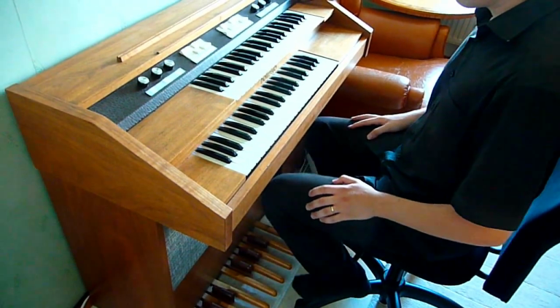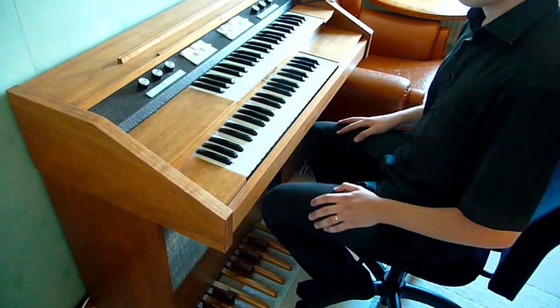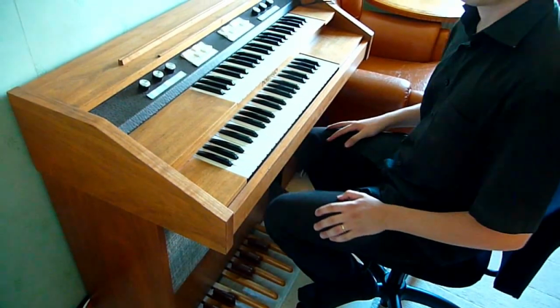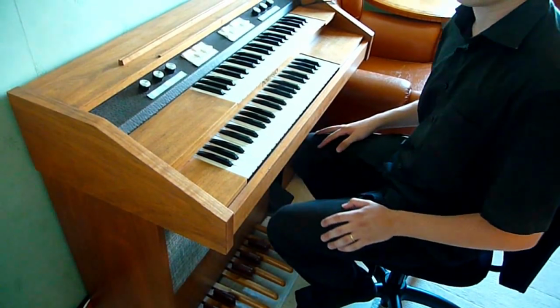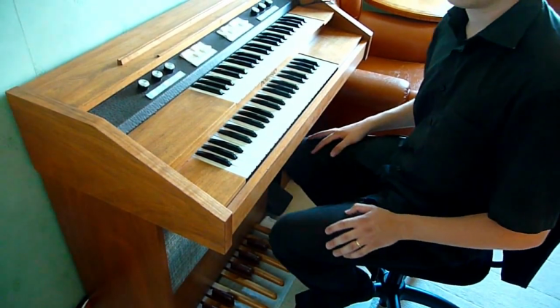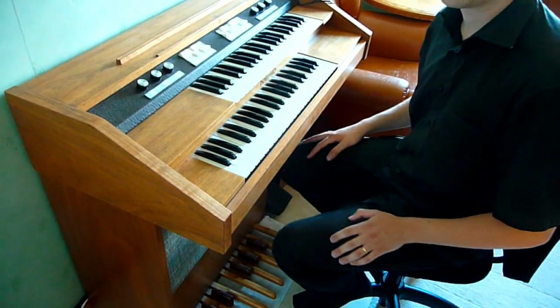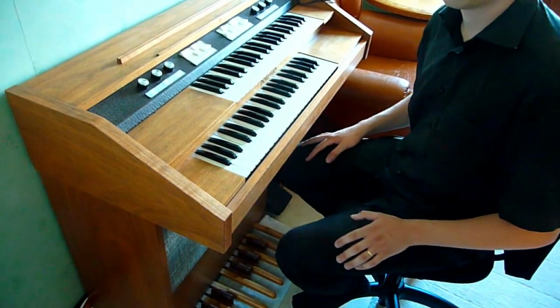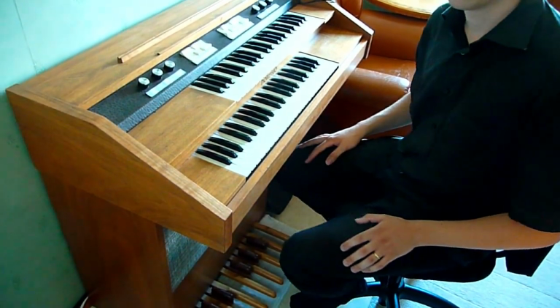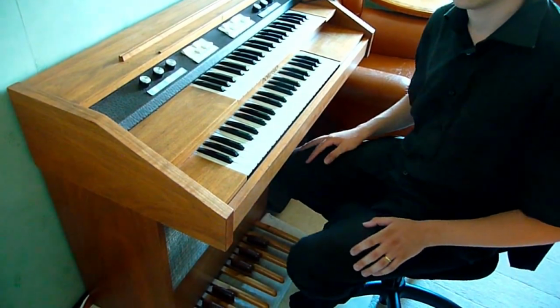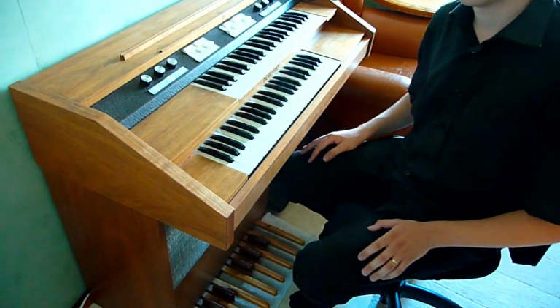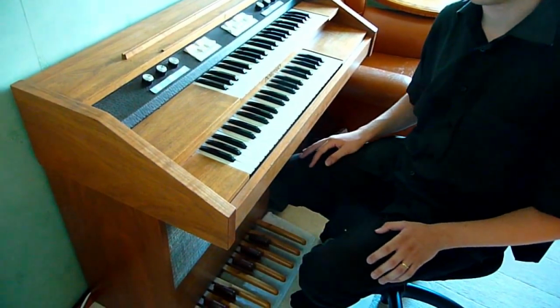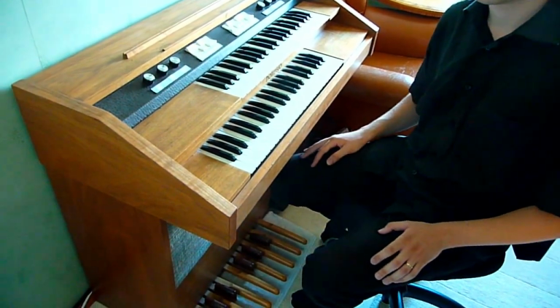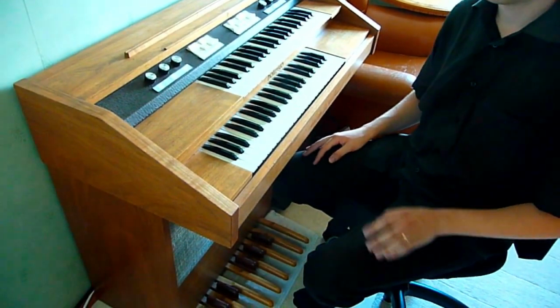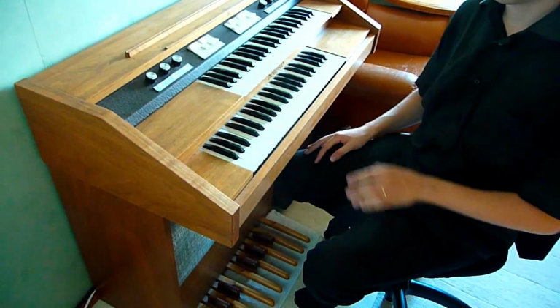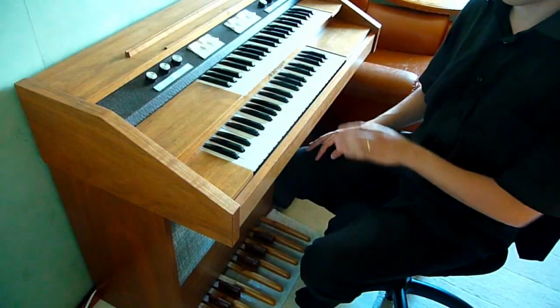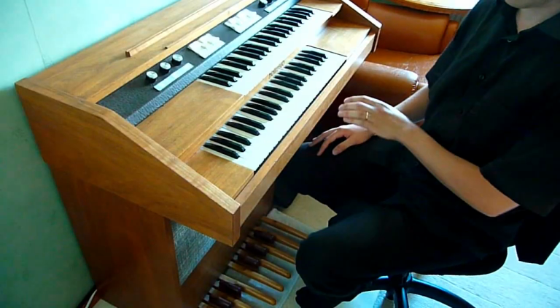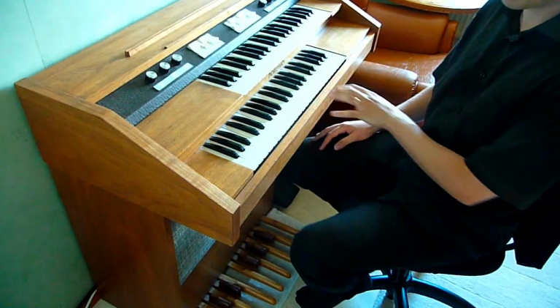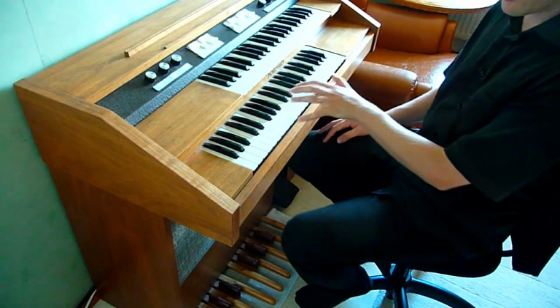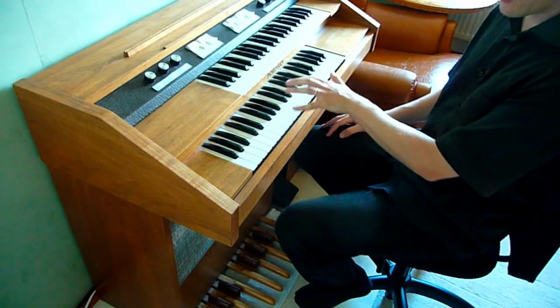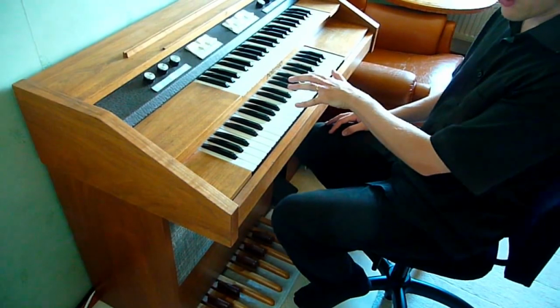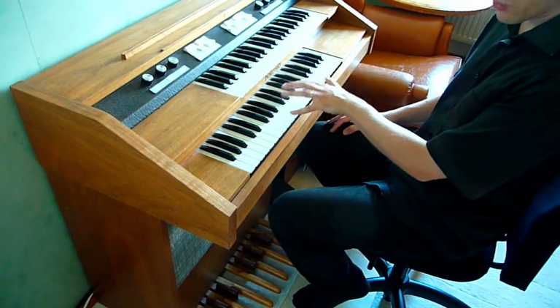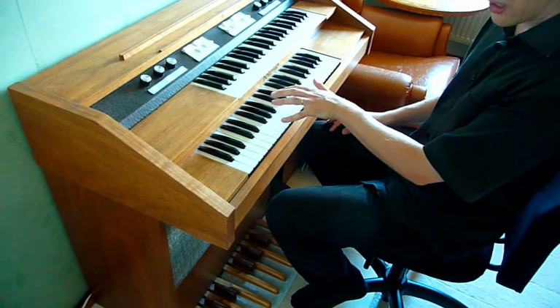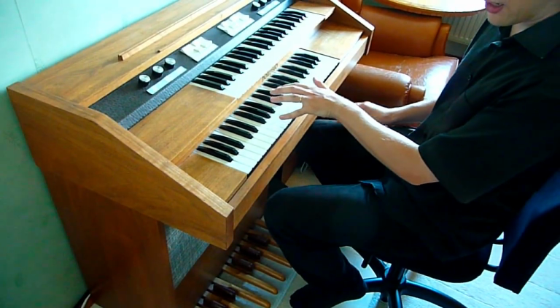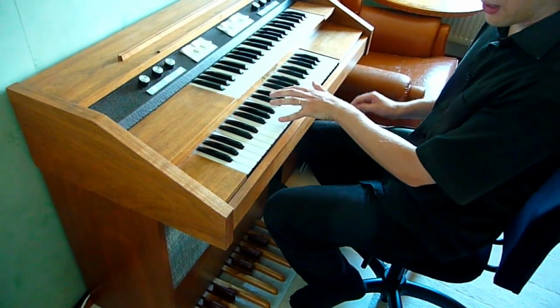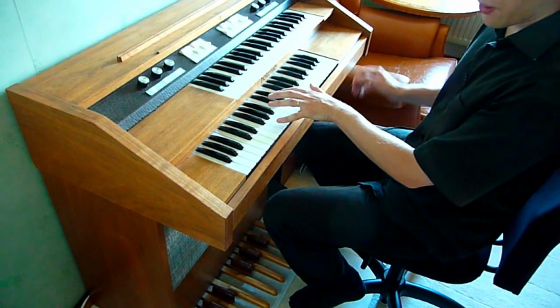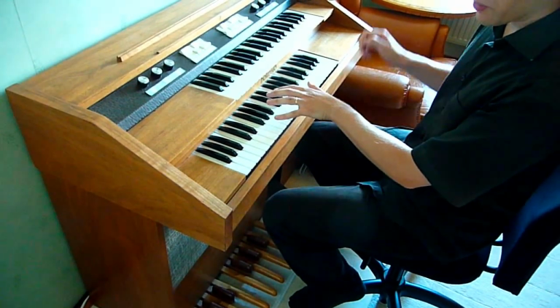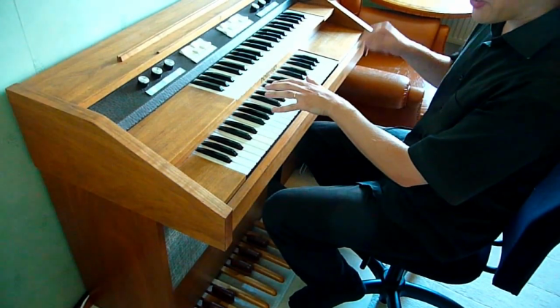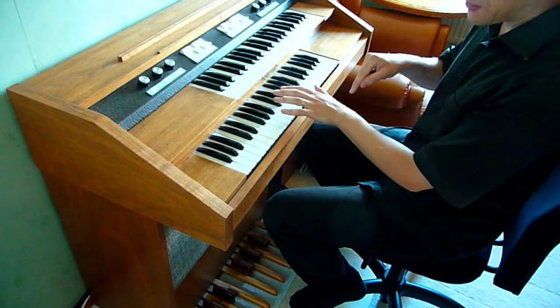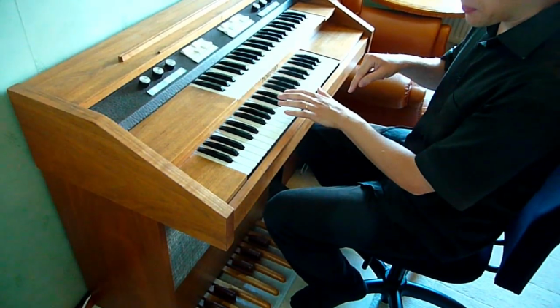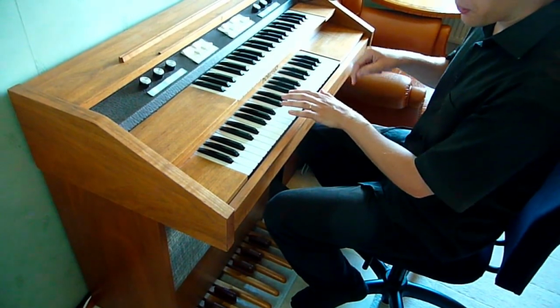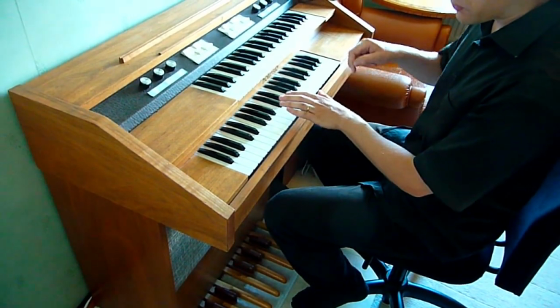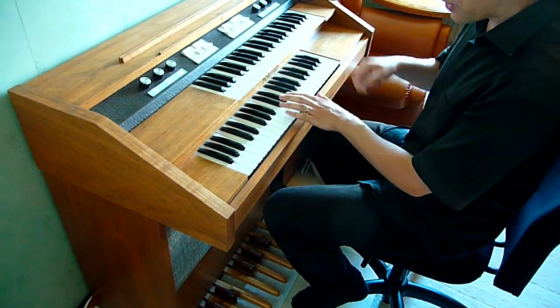We can also put it in a special mode where the left hand can override the bass of the loop.